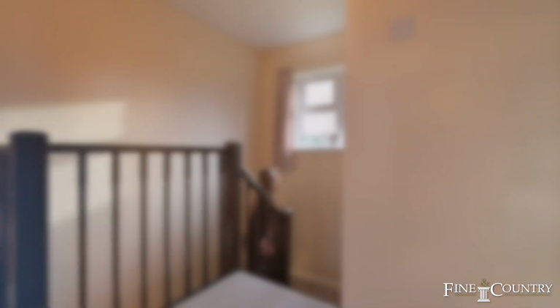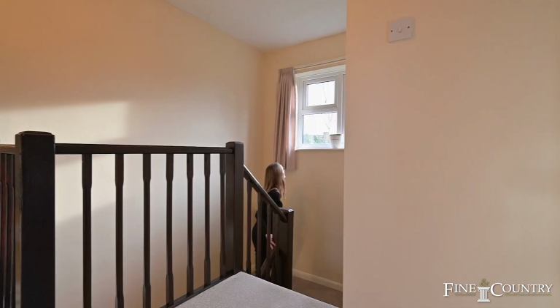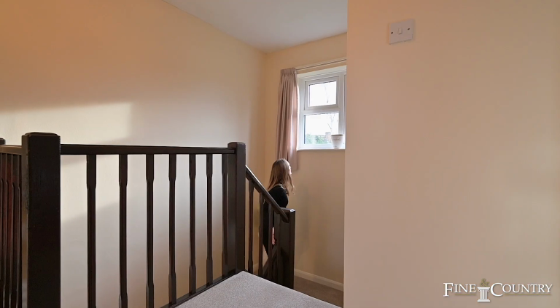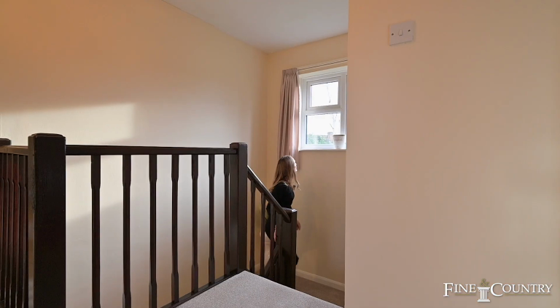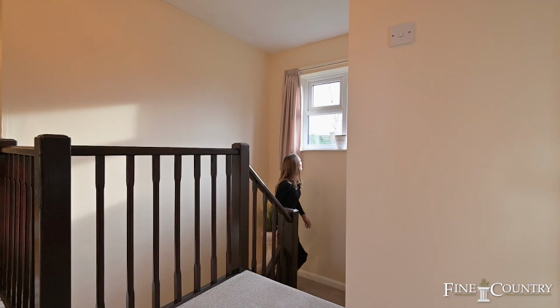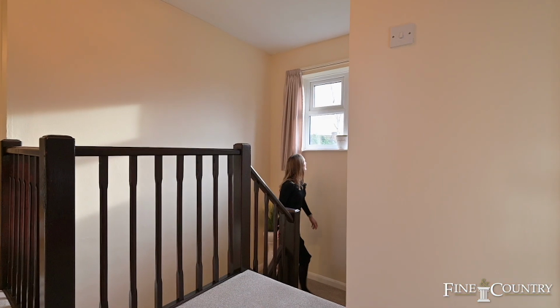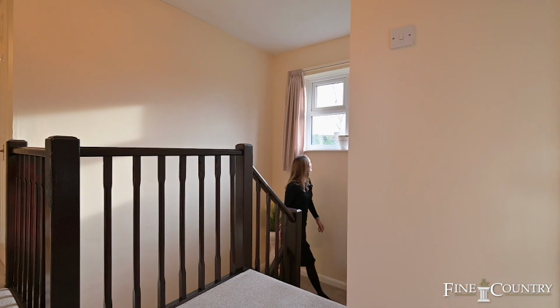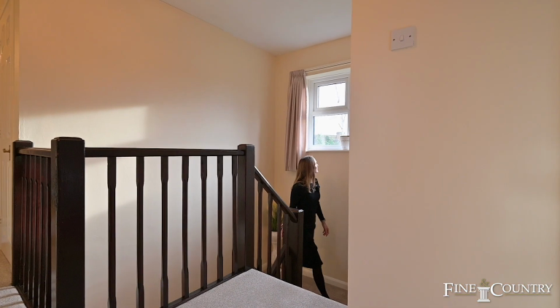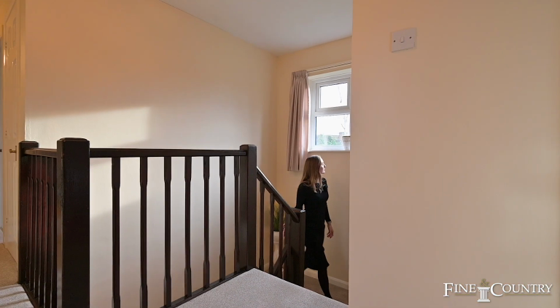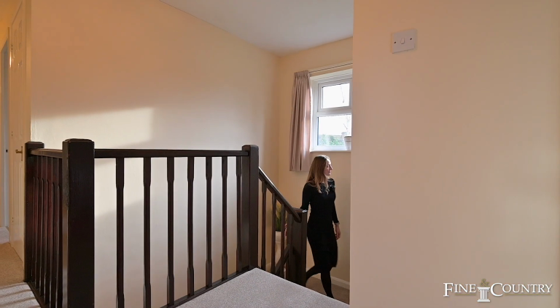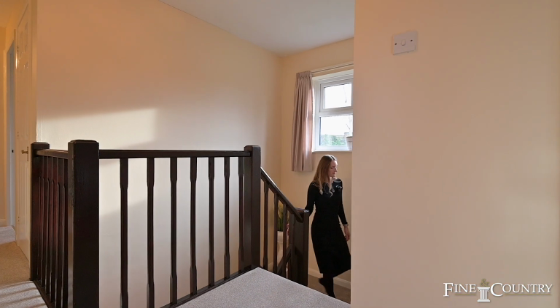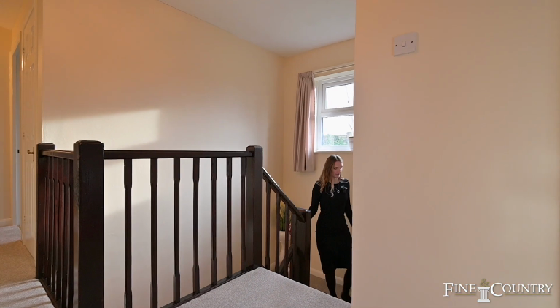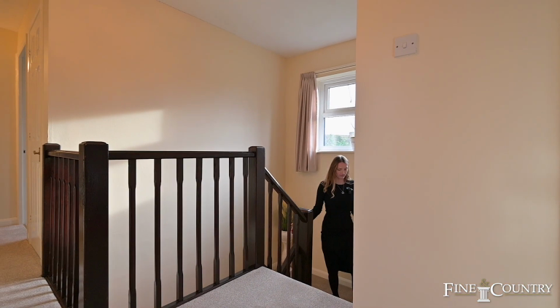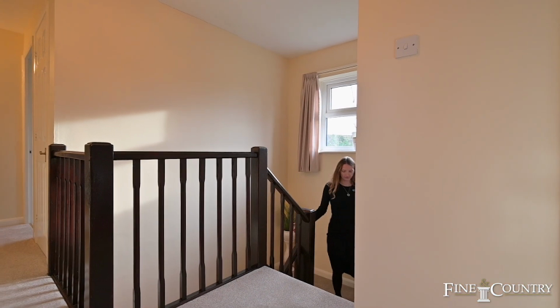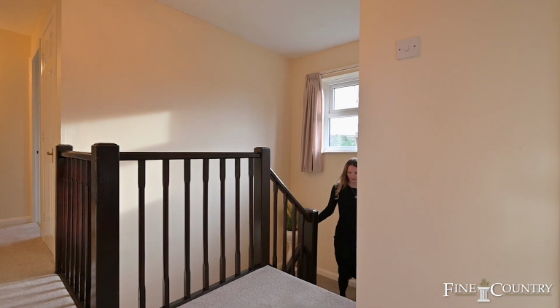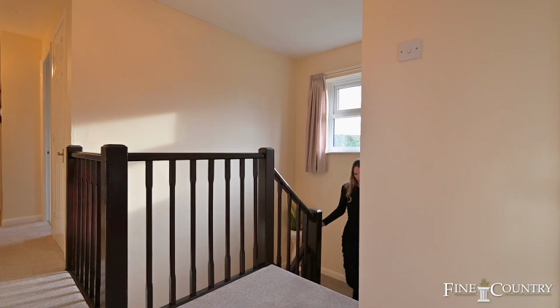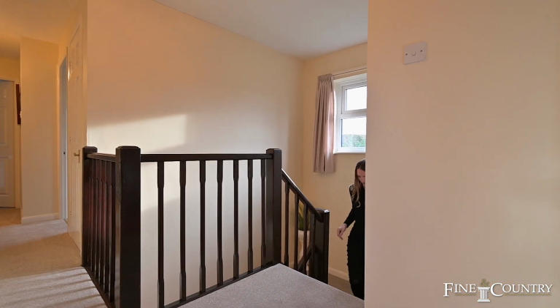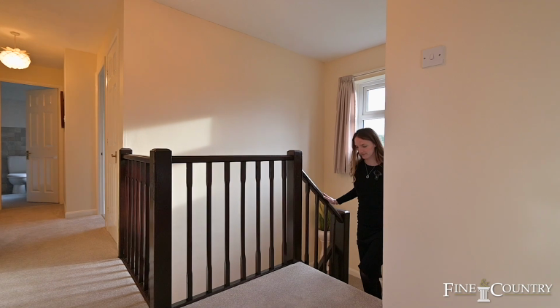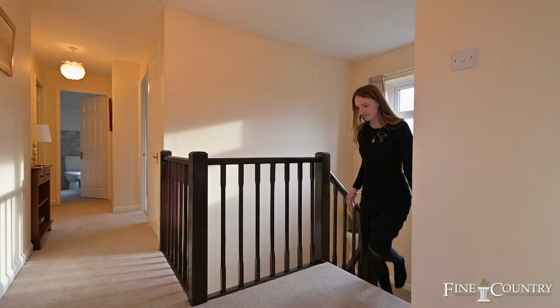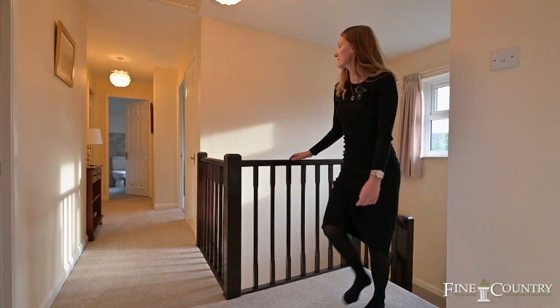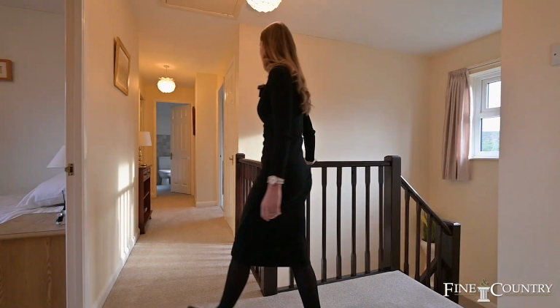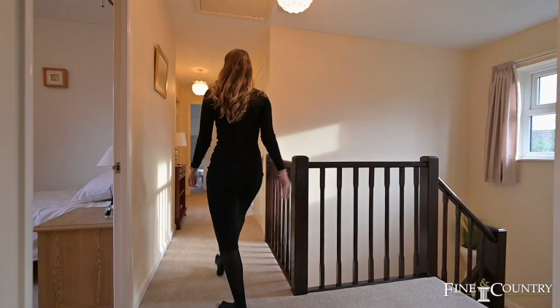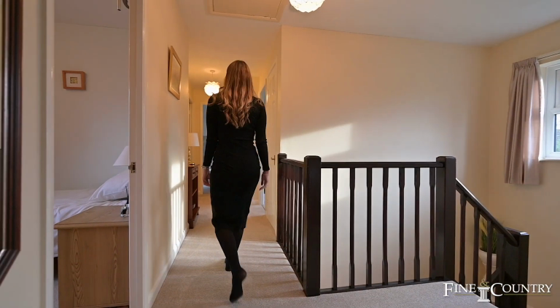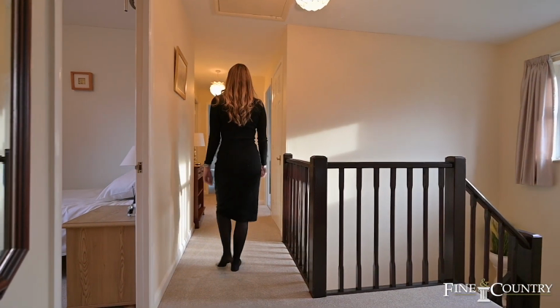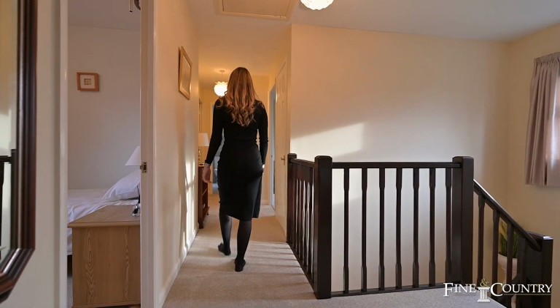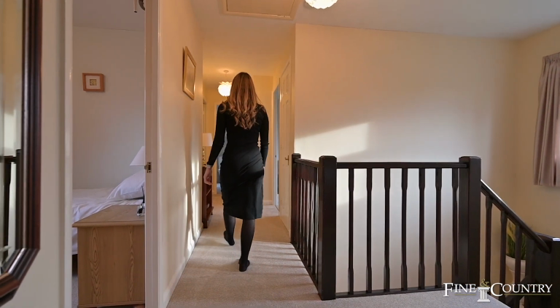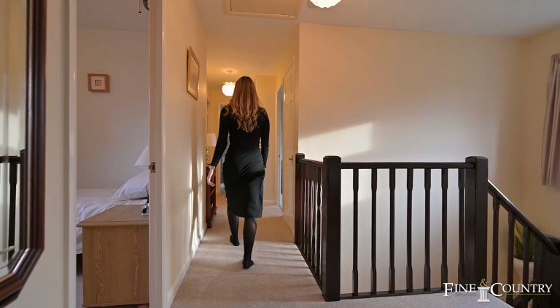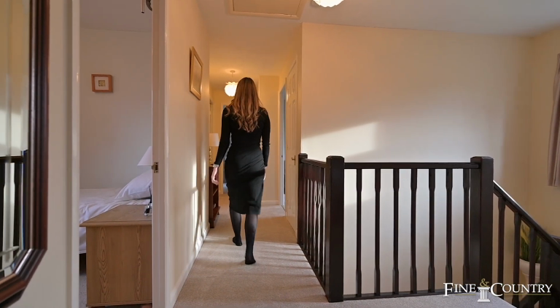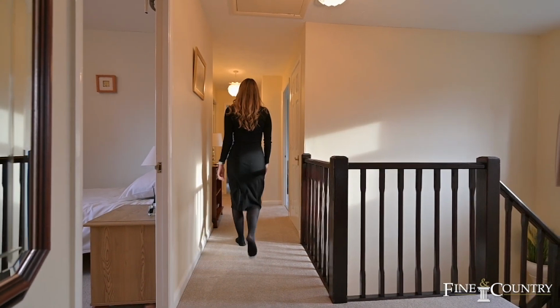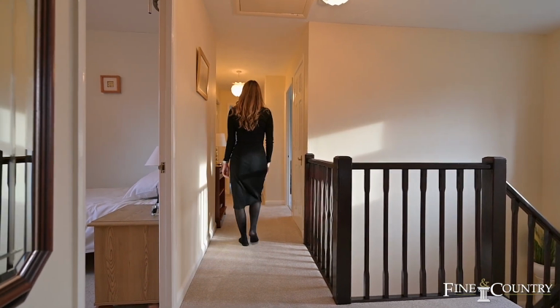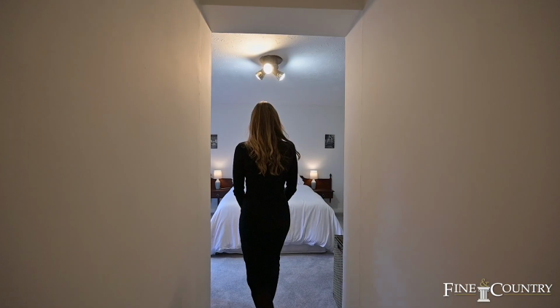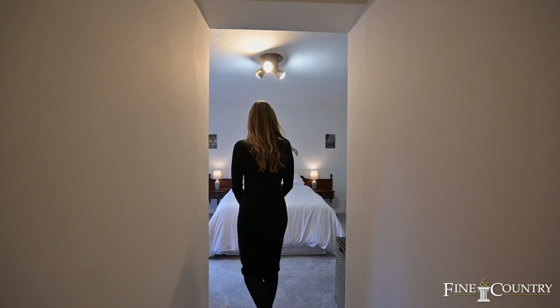On the first floor of the property you'll find five bedrooms, a generous sized family bathroom and the master ensuite.